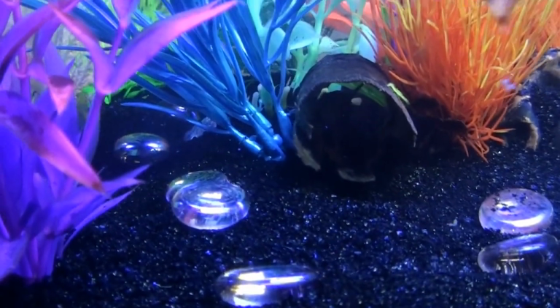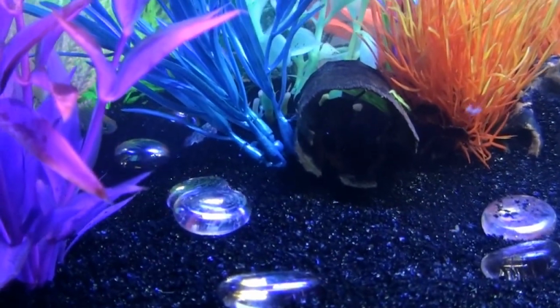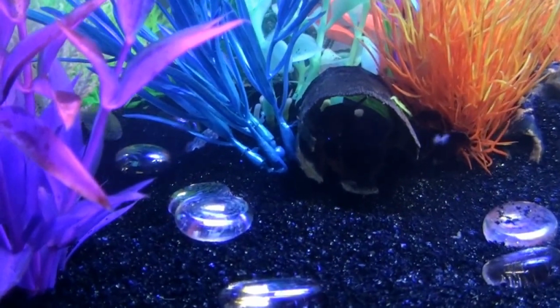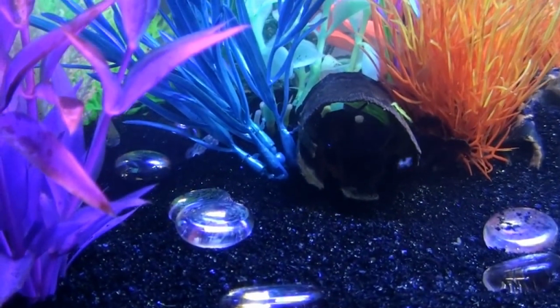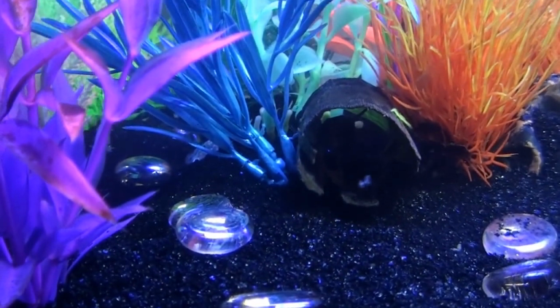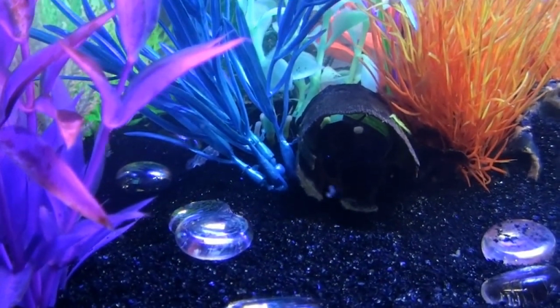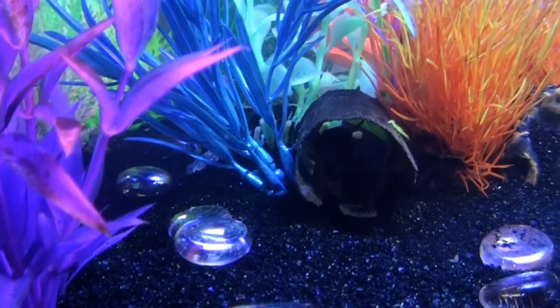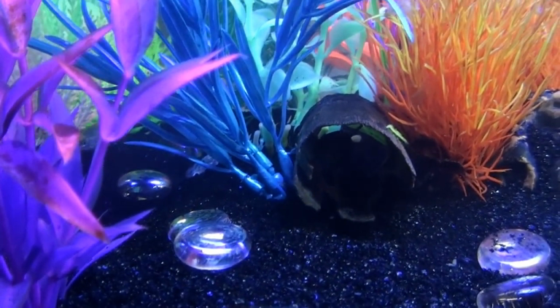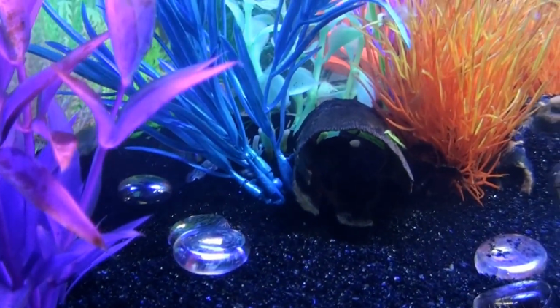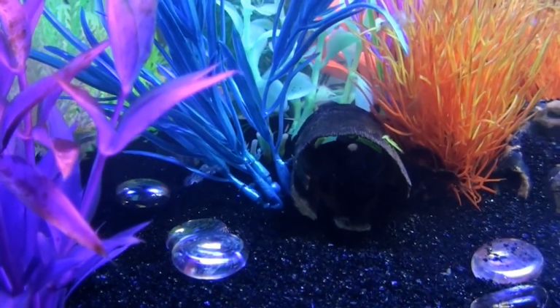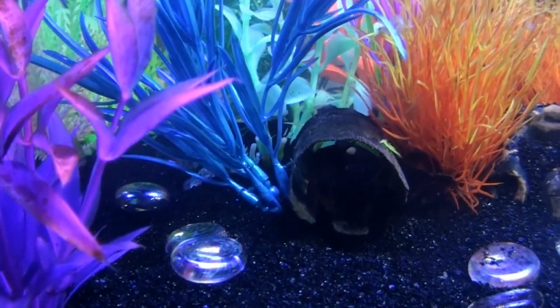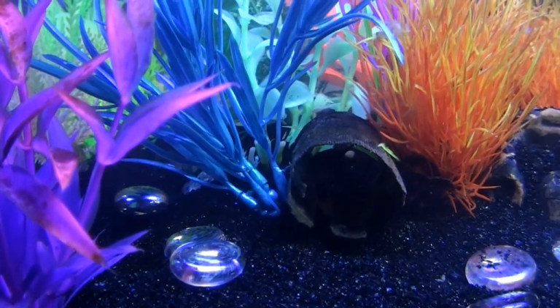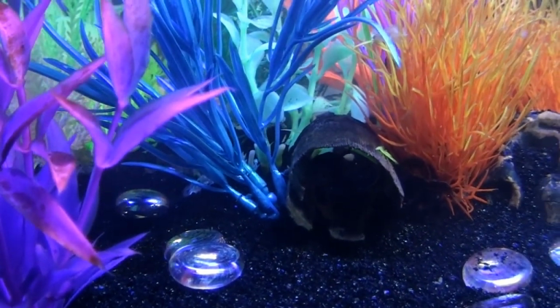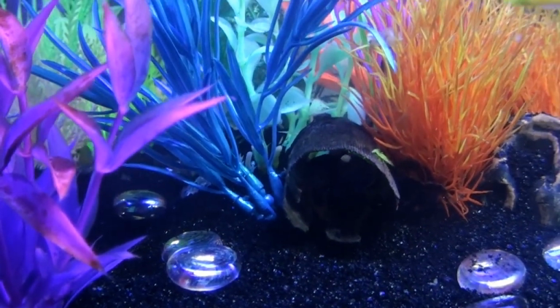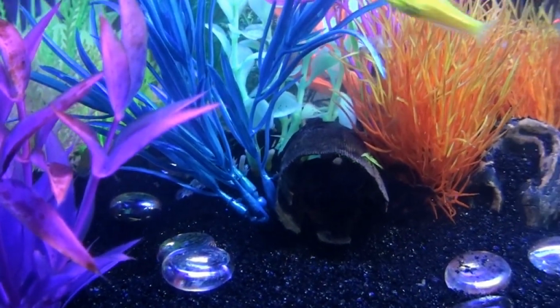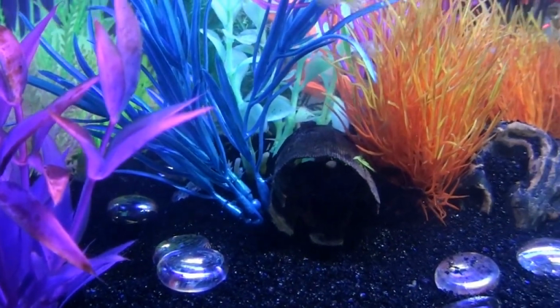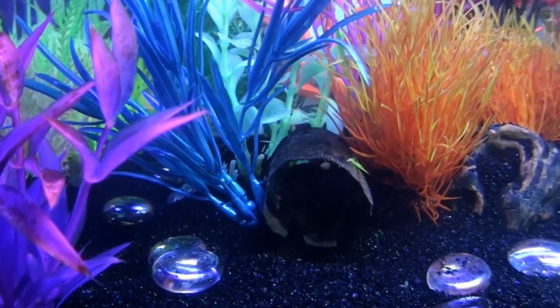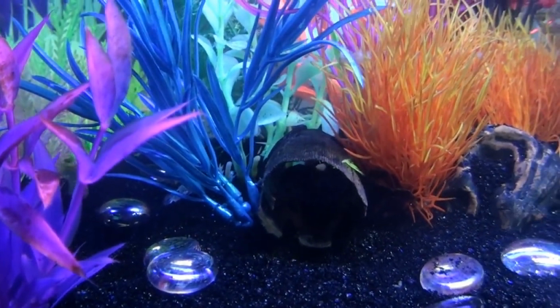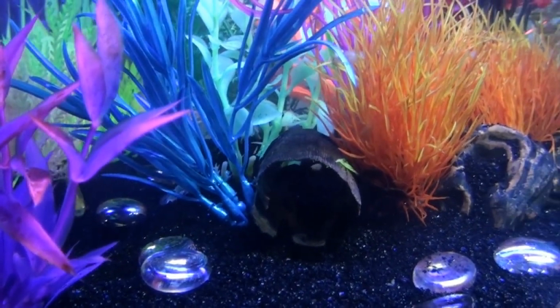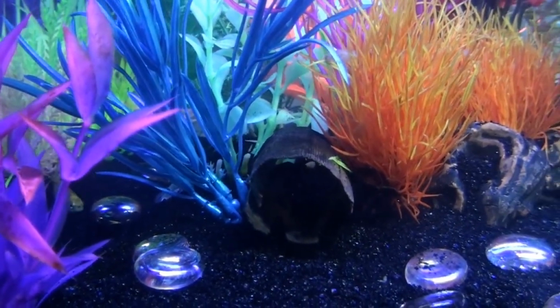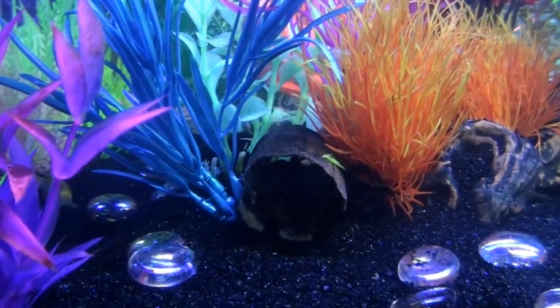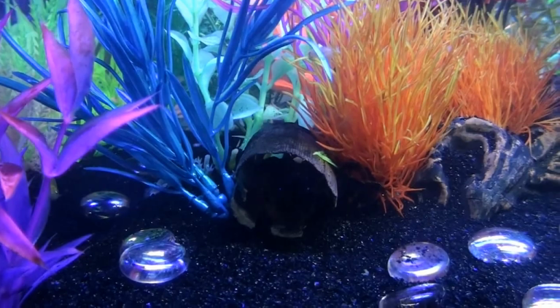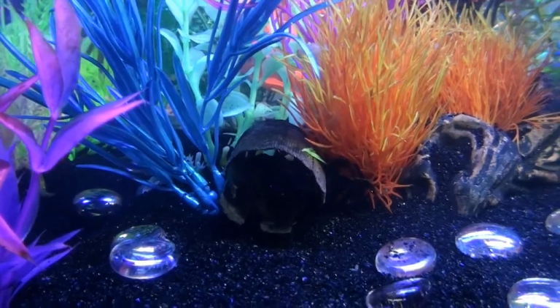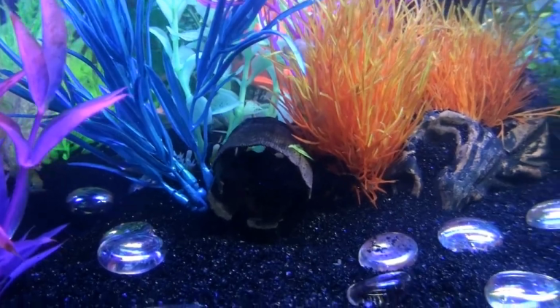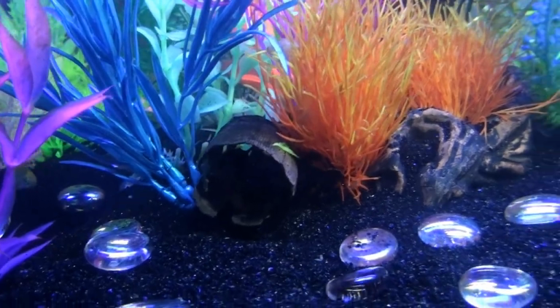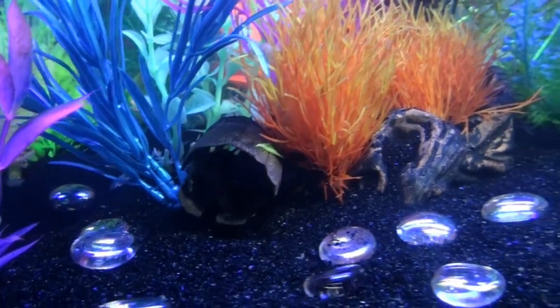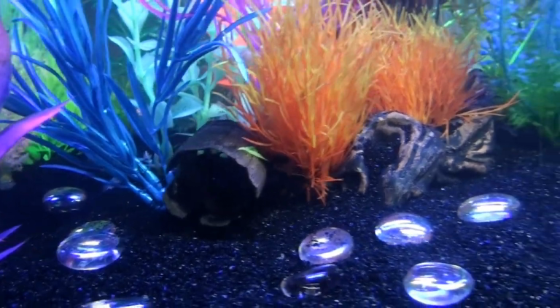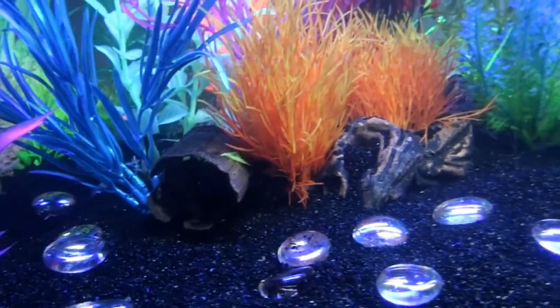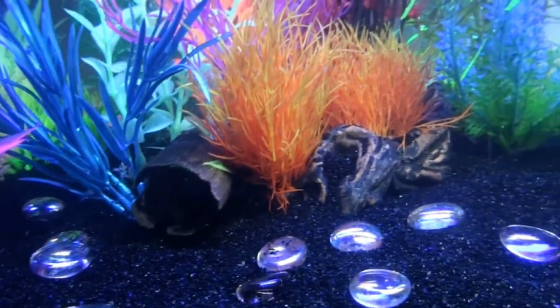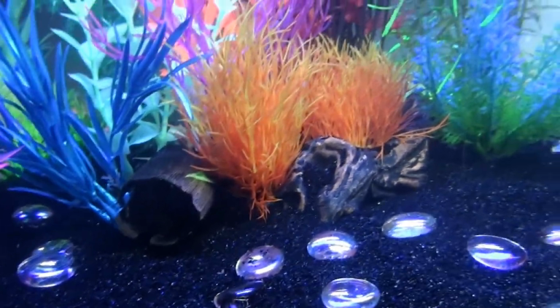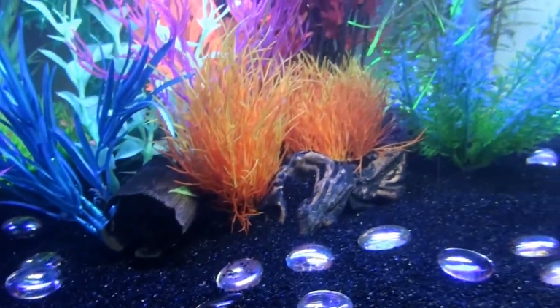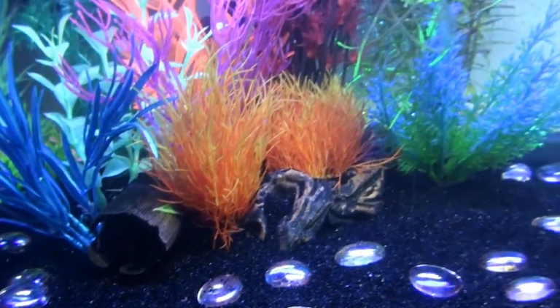There's my little catfish. Can't see him very well, though. He hides until he eats.